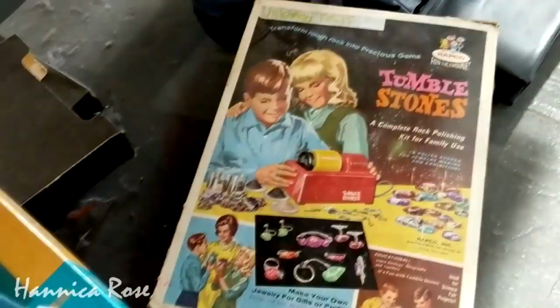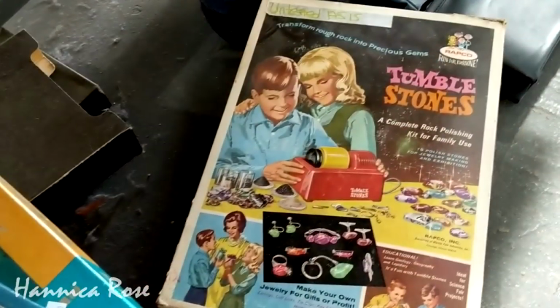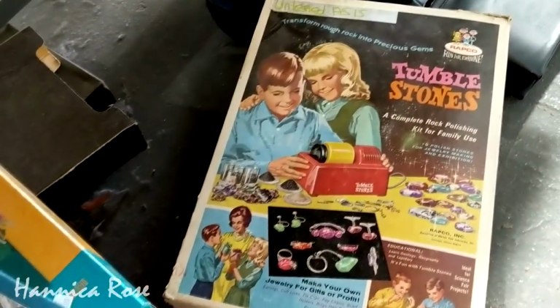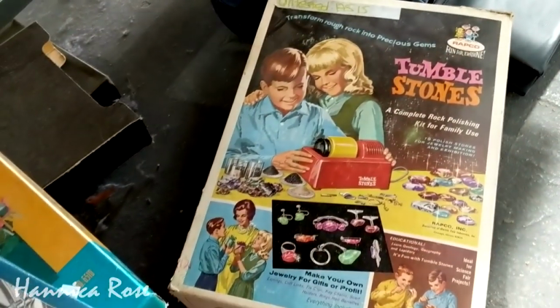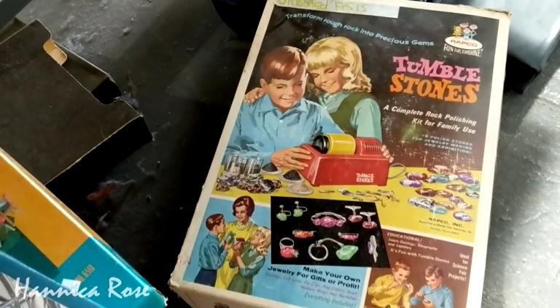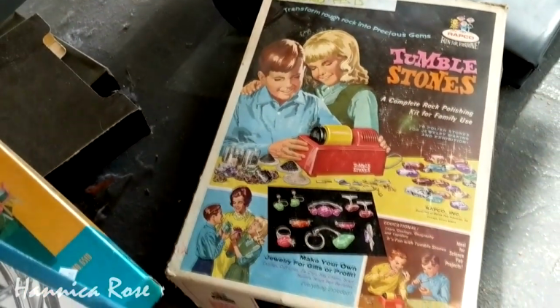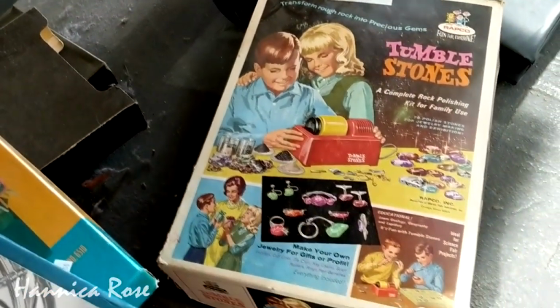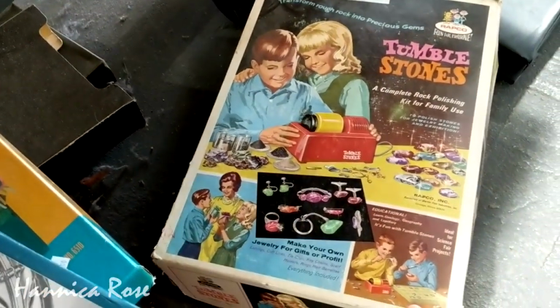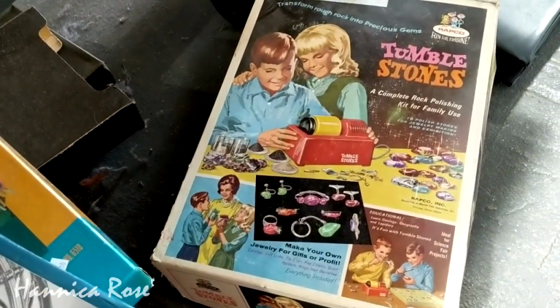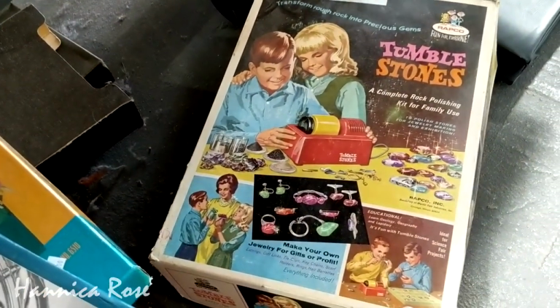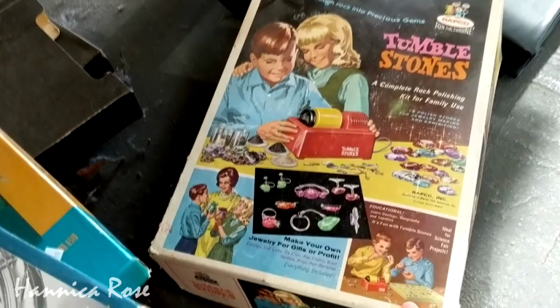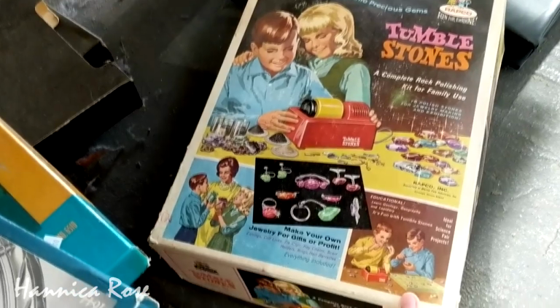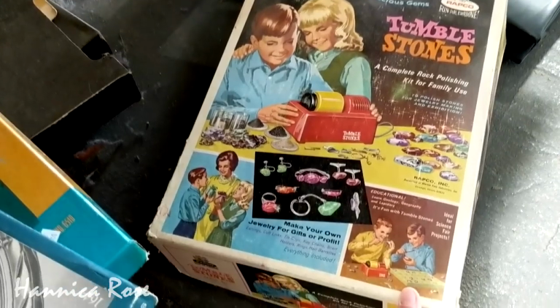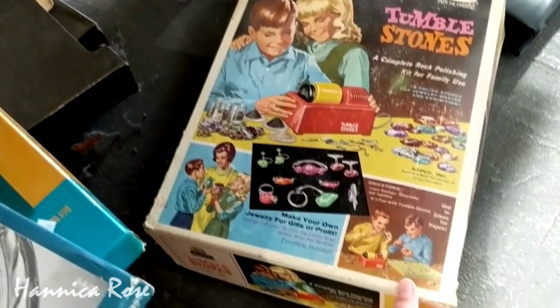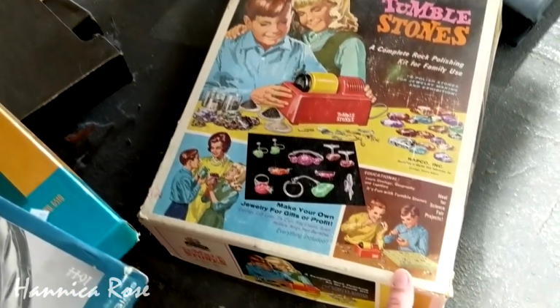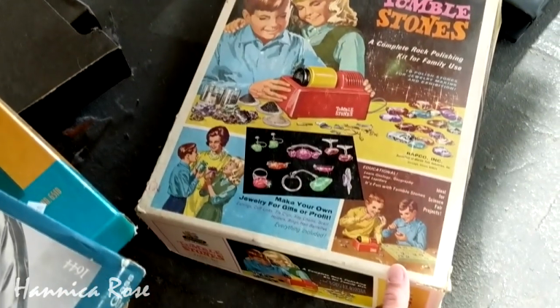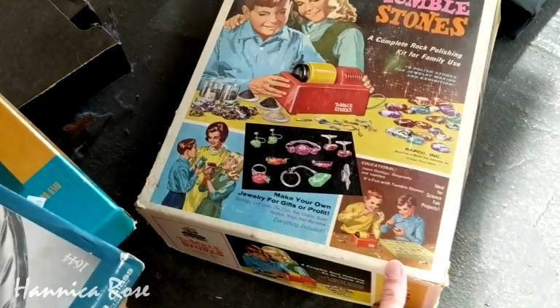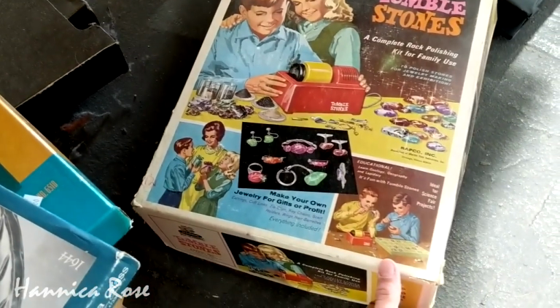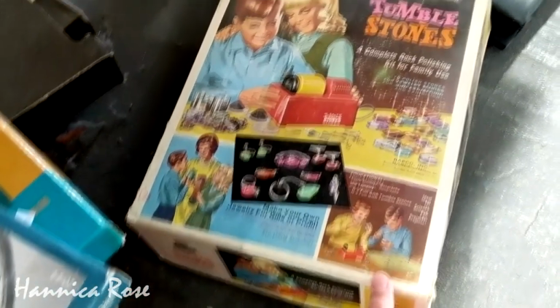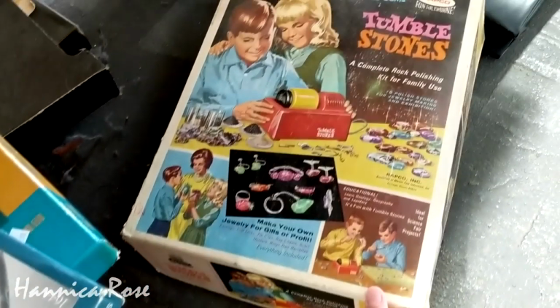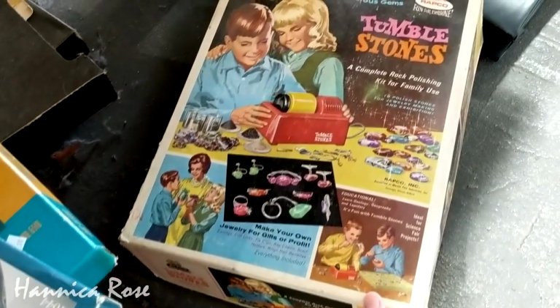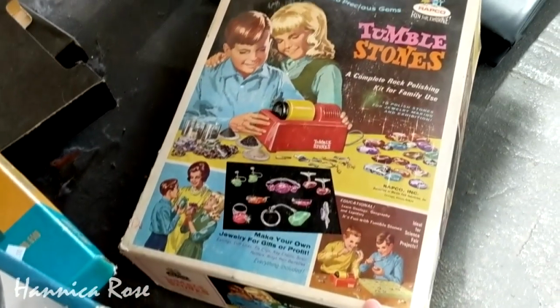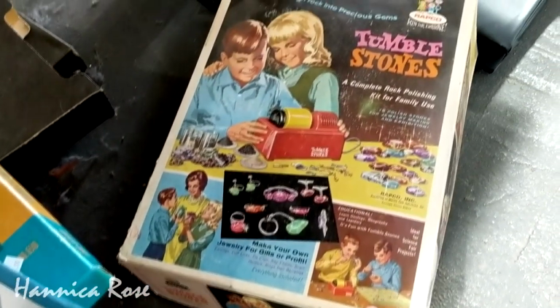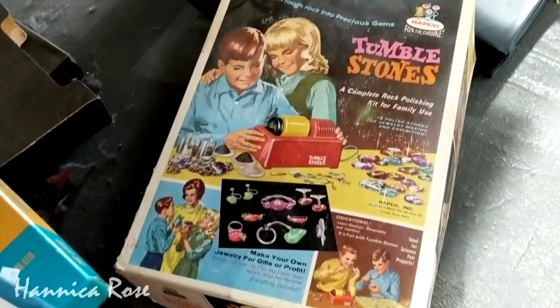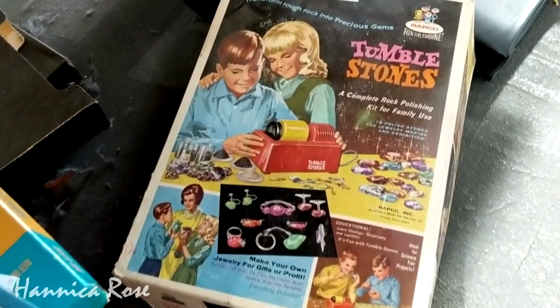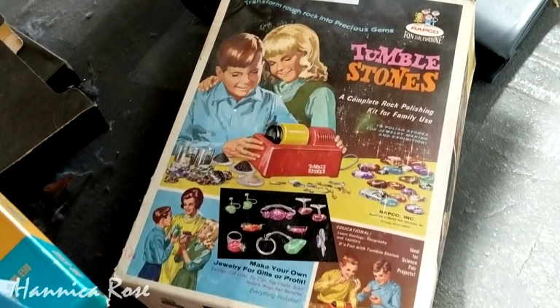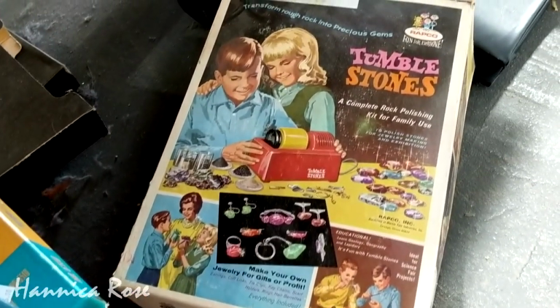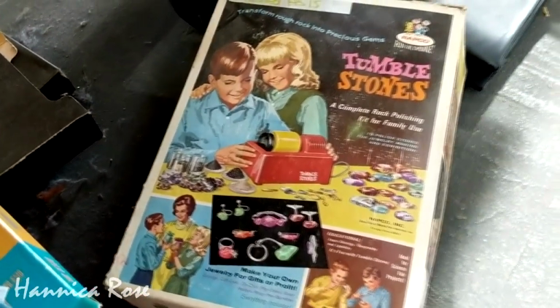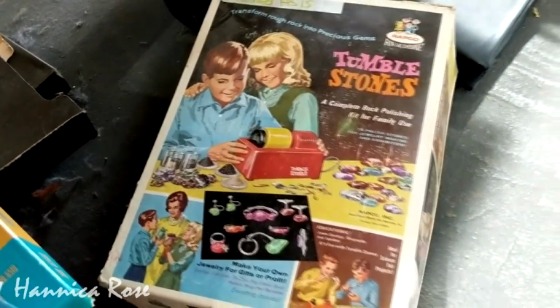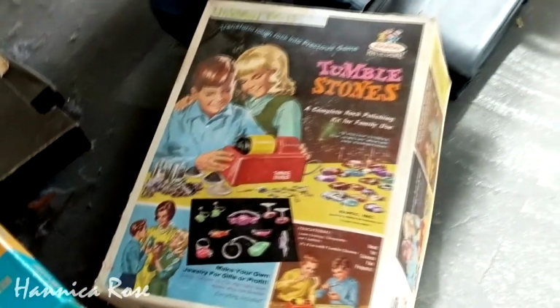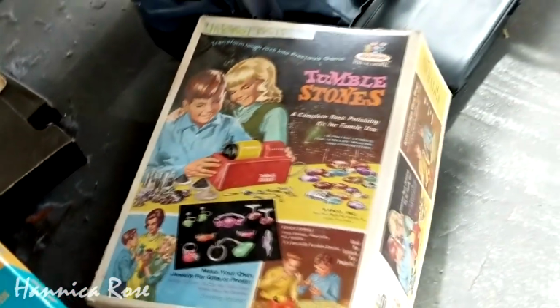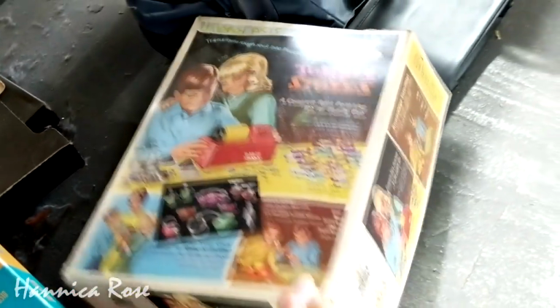I came across a couple of different vintage hobby kits. Let me know down in the comments if anybody has had either of these — I would love to know.